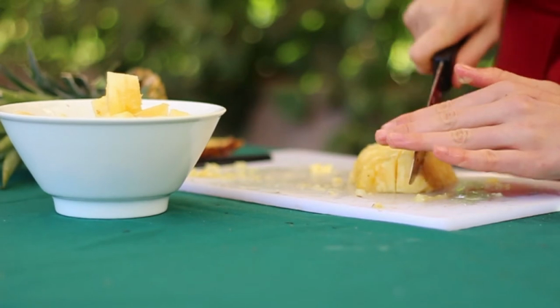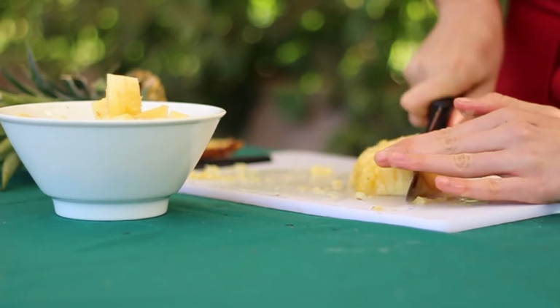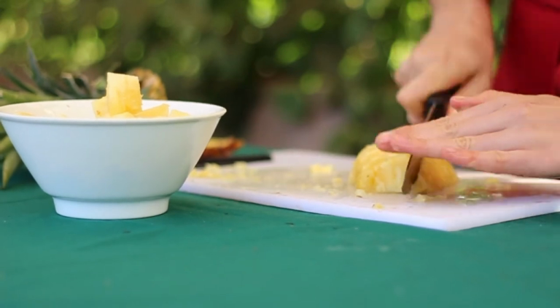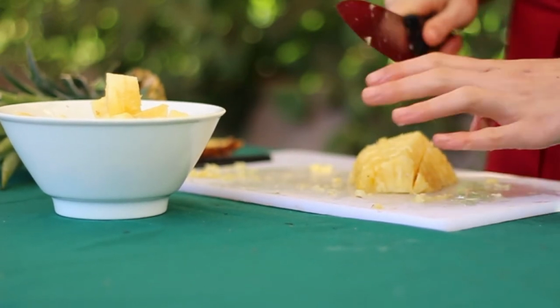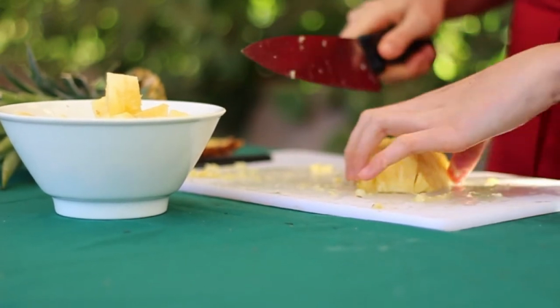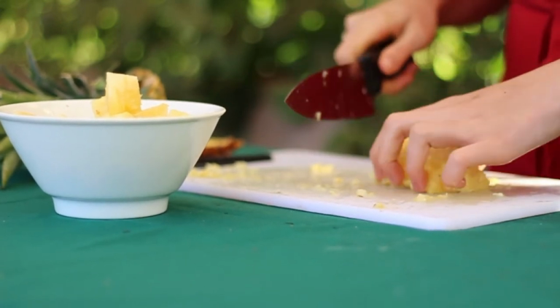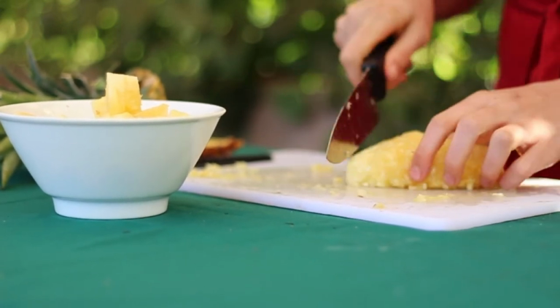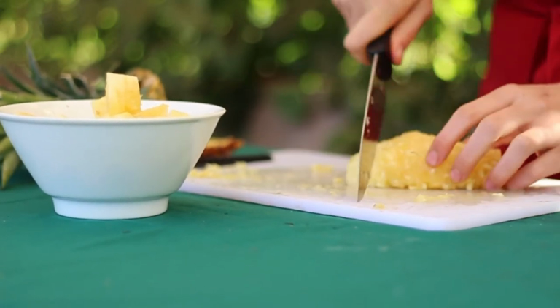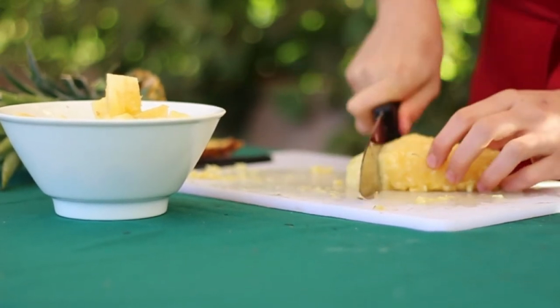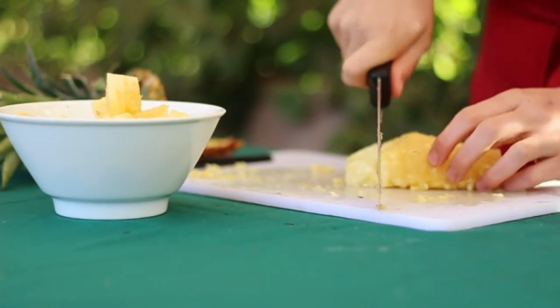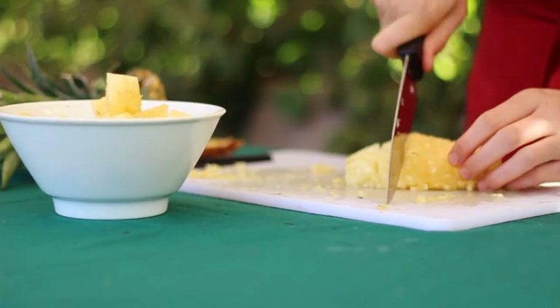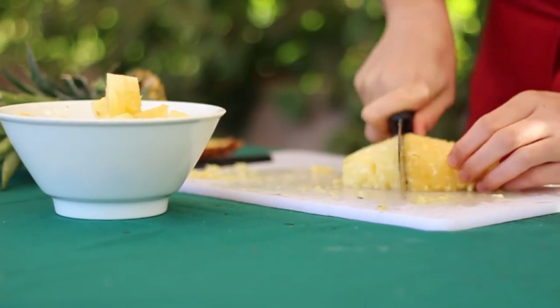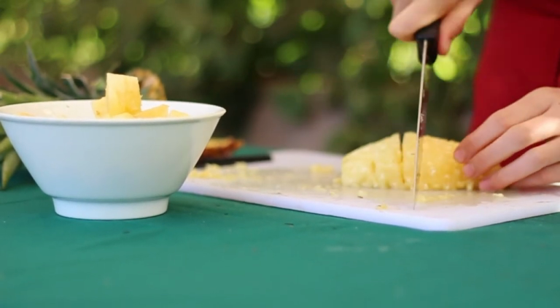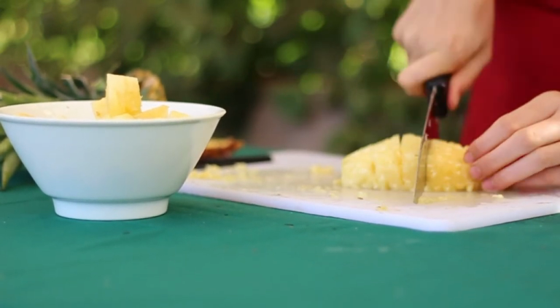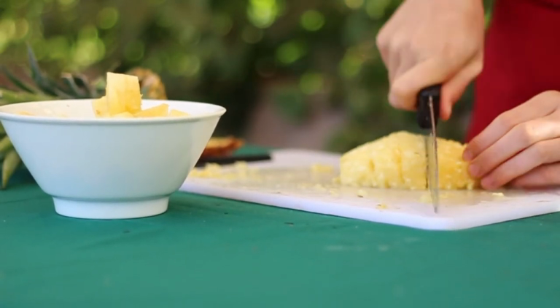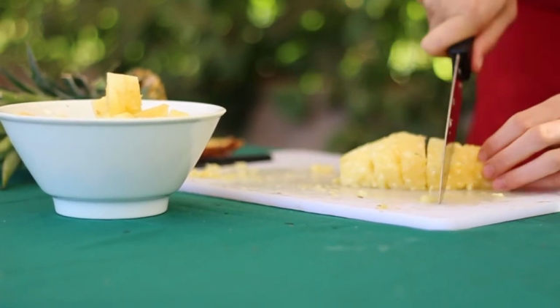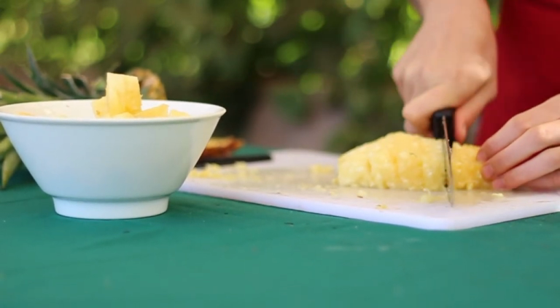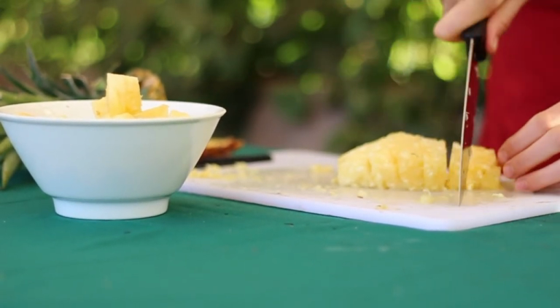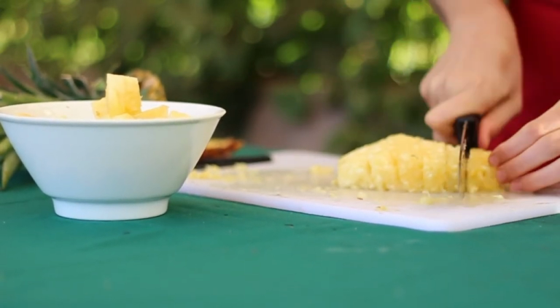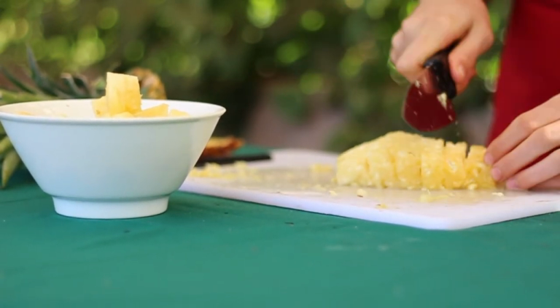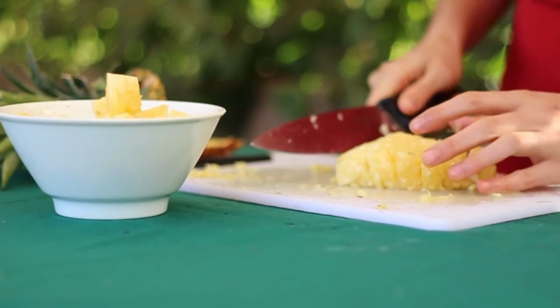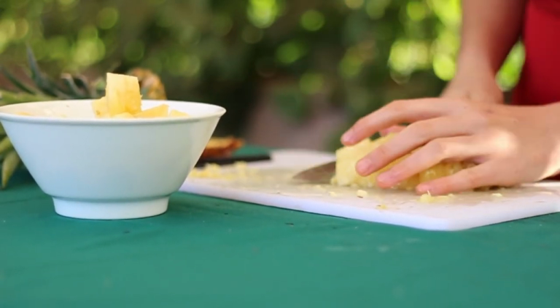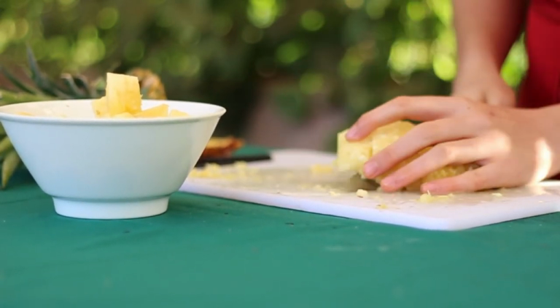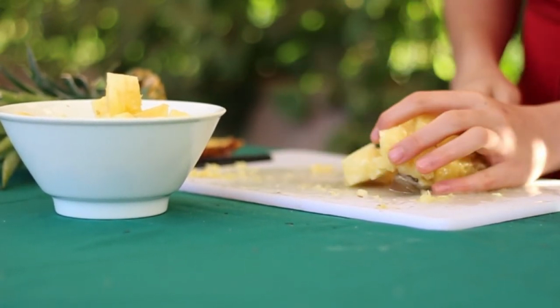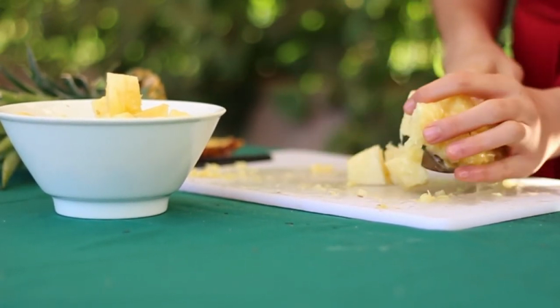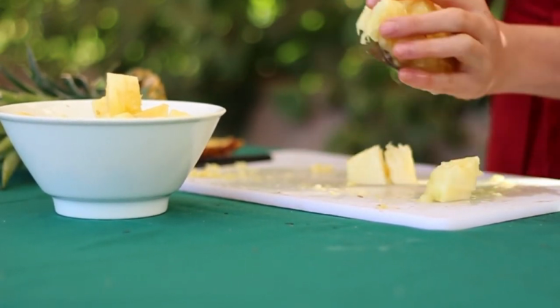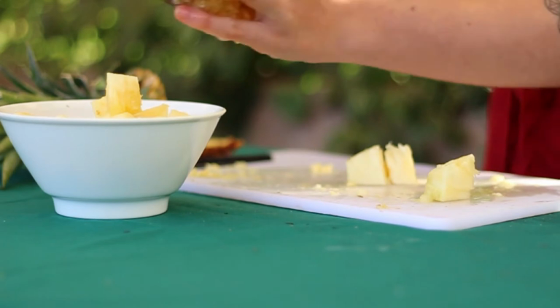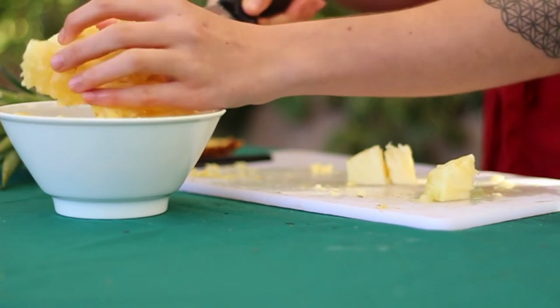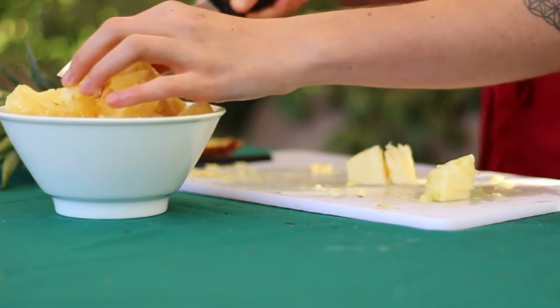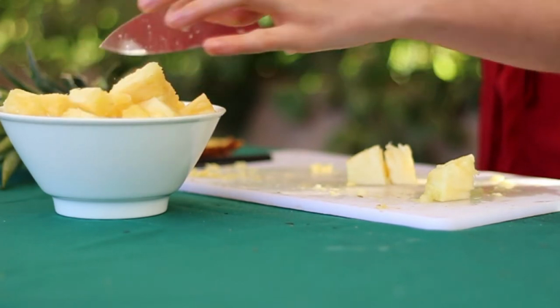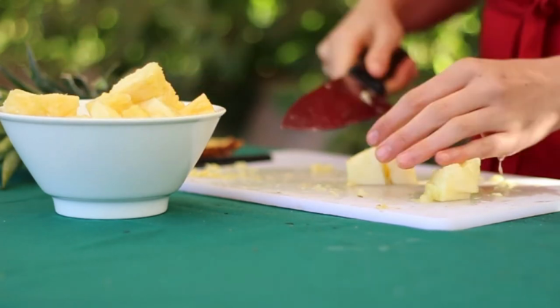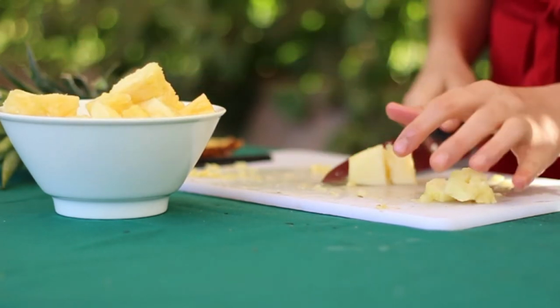So there you go — in less than four minutes we have cut and chopped up a pineapple.